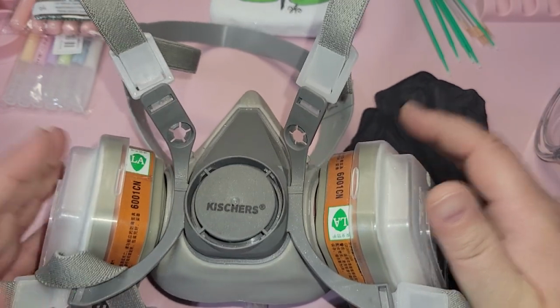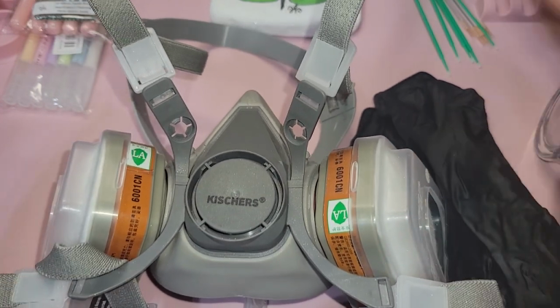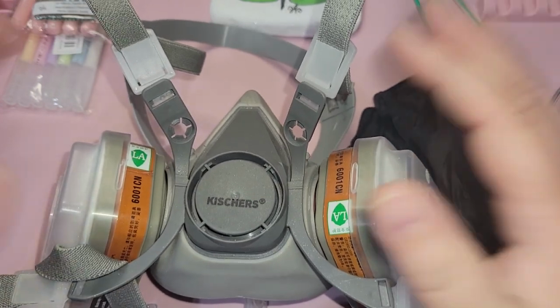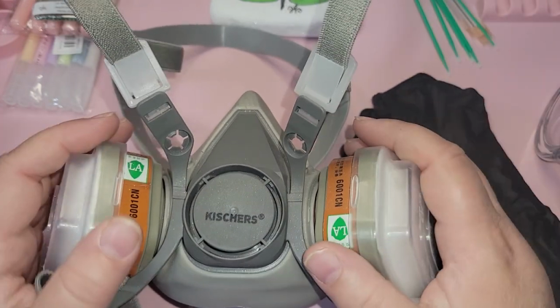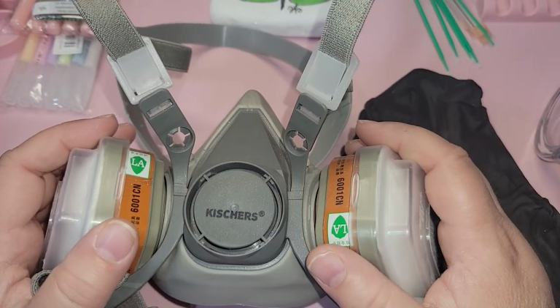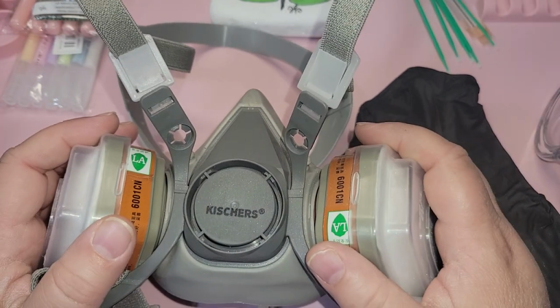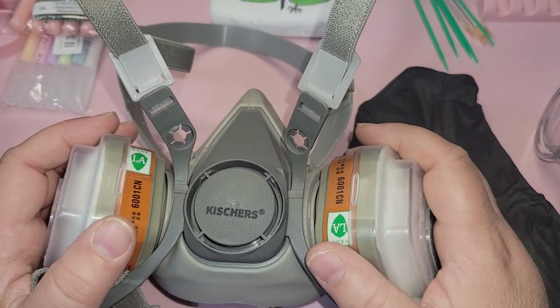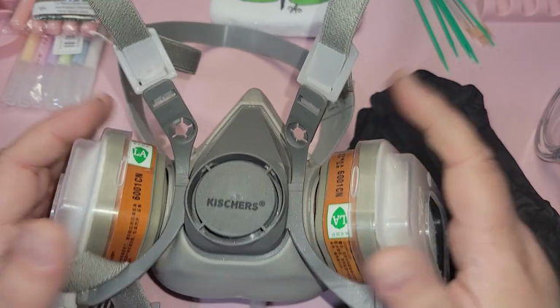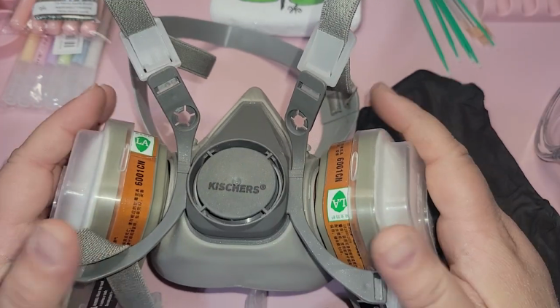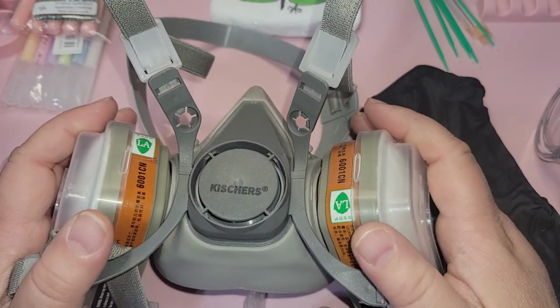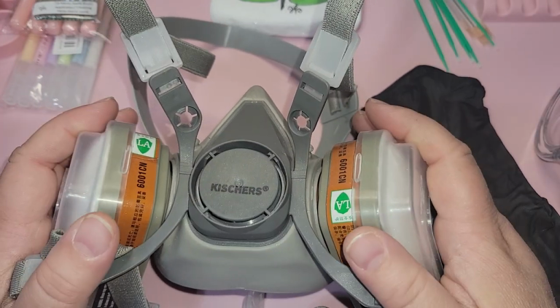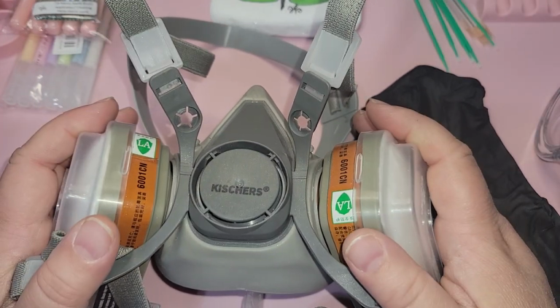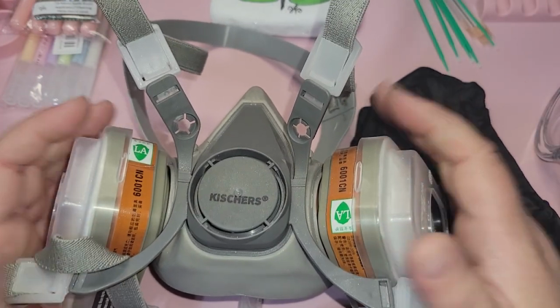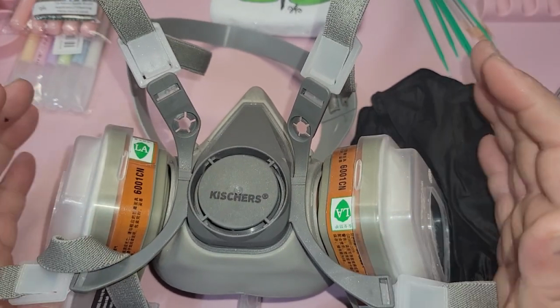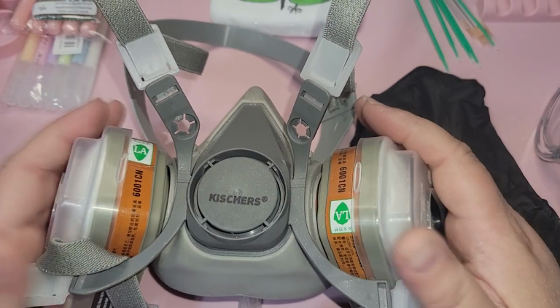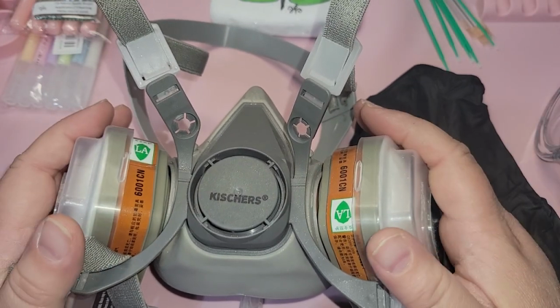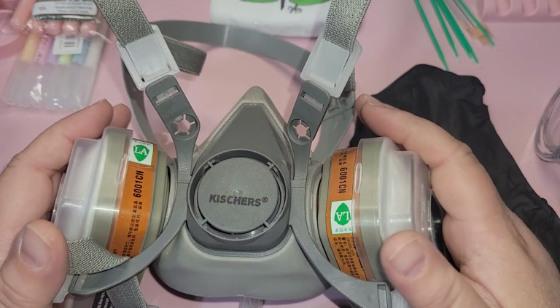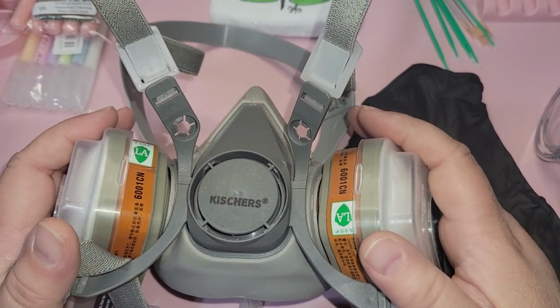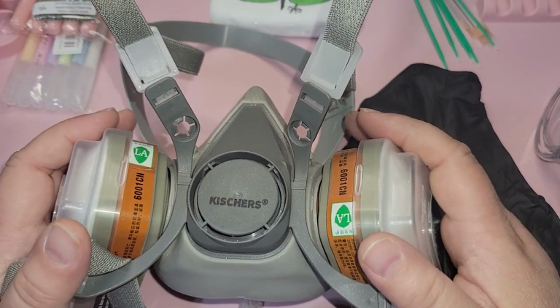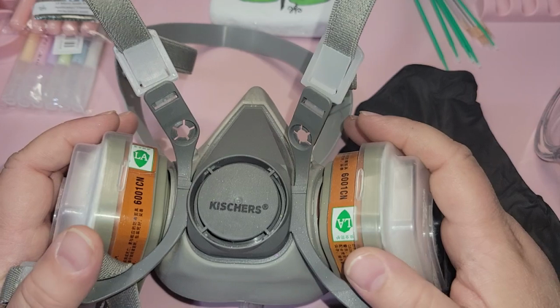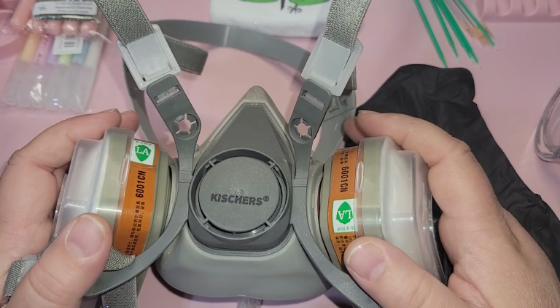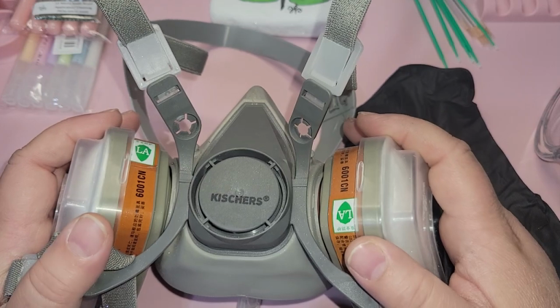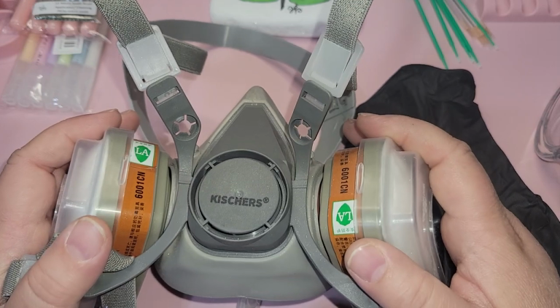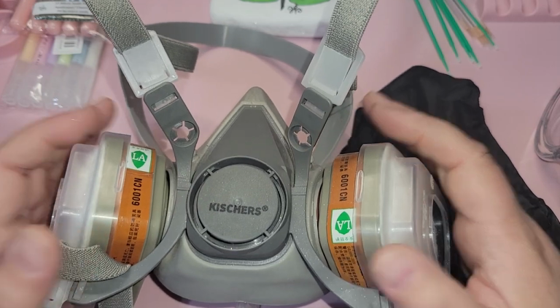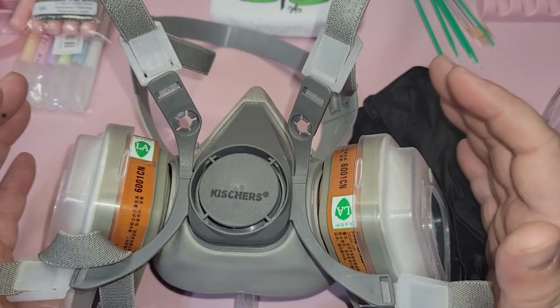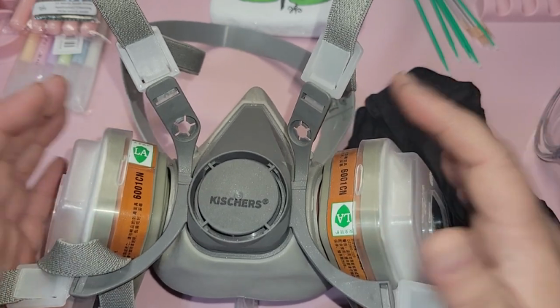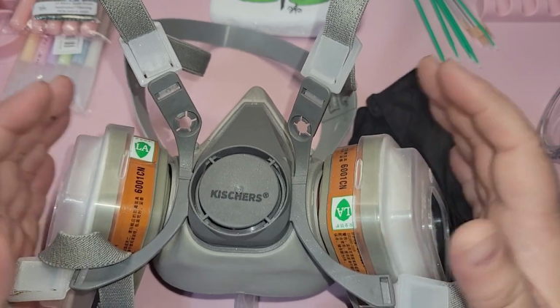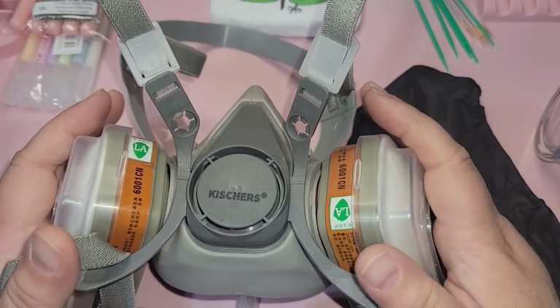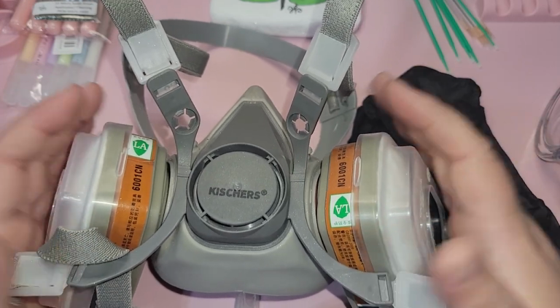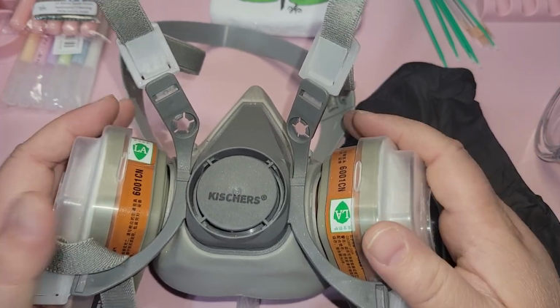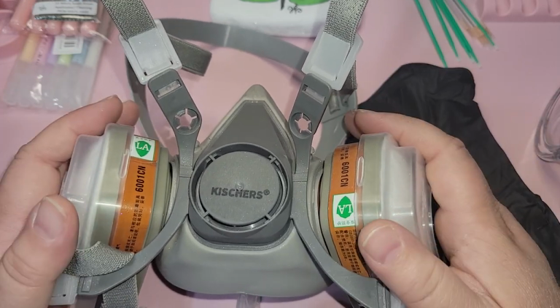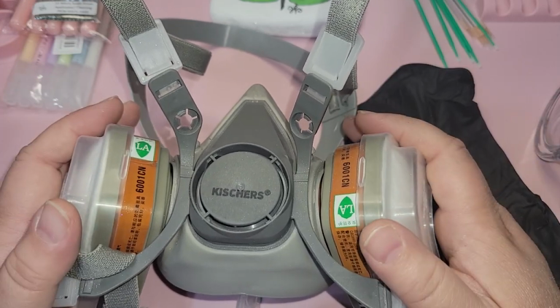It's very important to wear PPE while you're doing nail foiling and using nail glue.